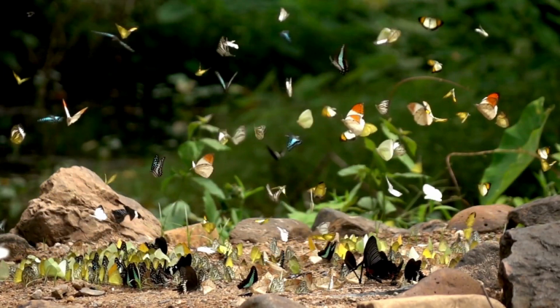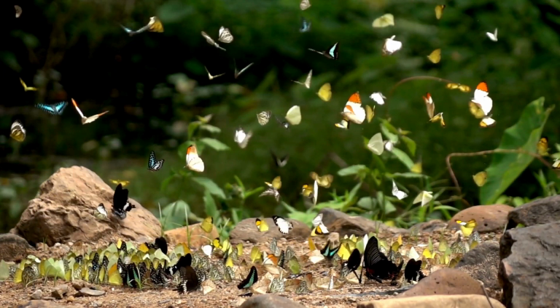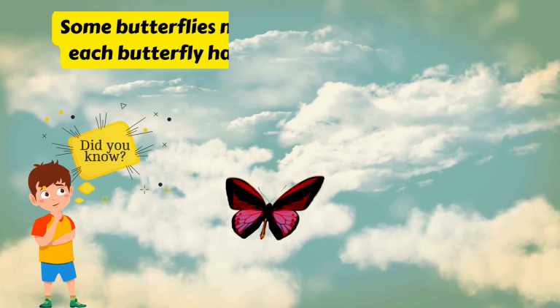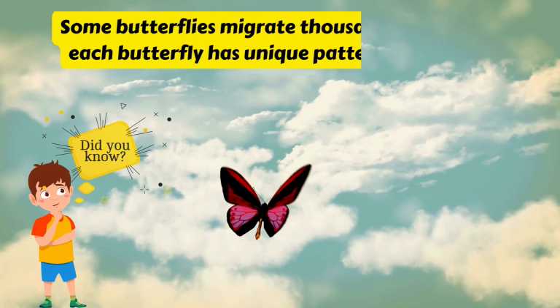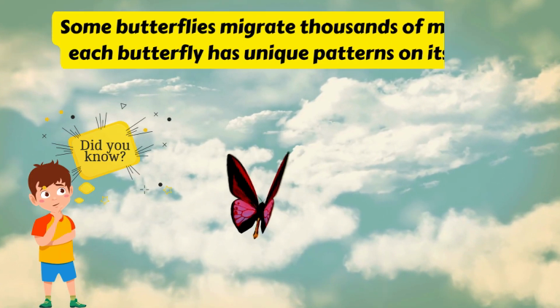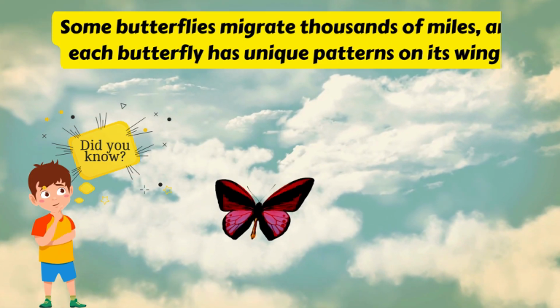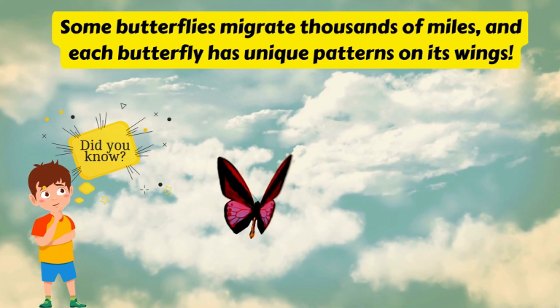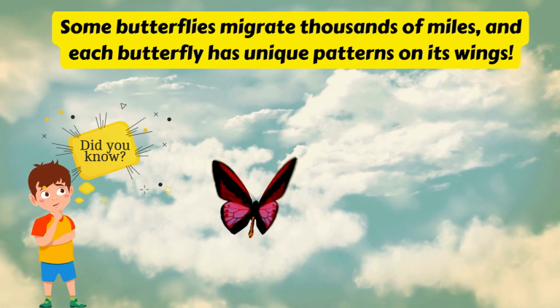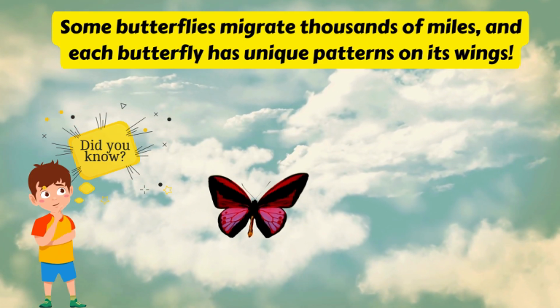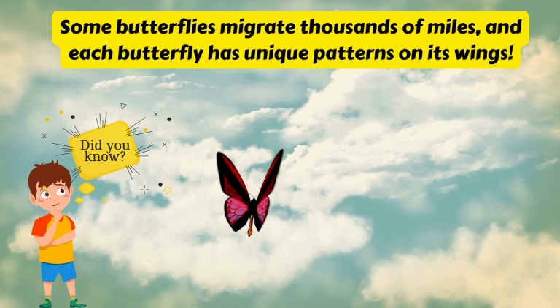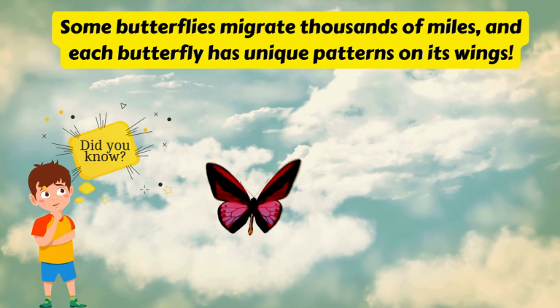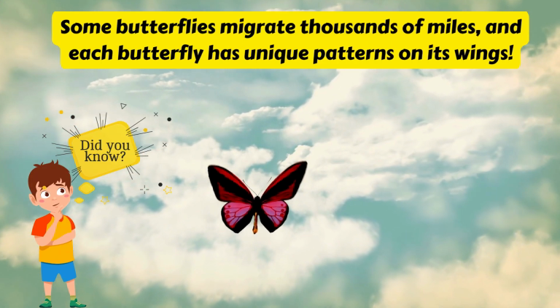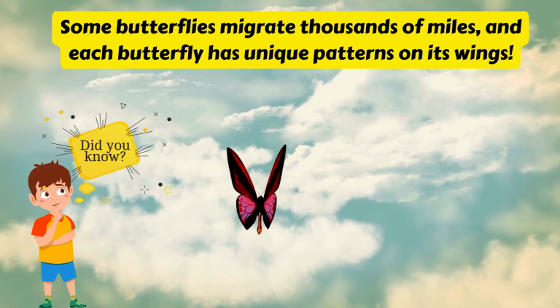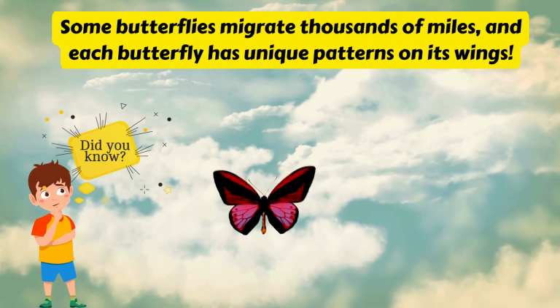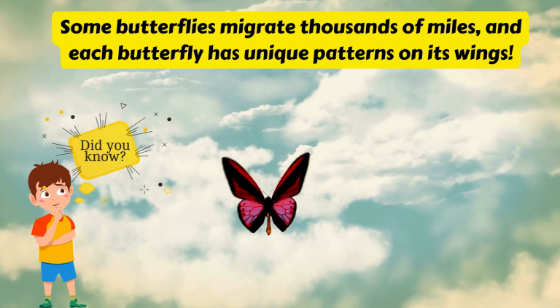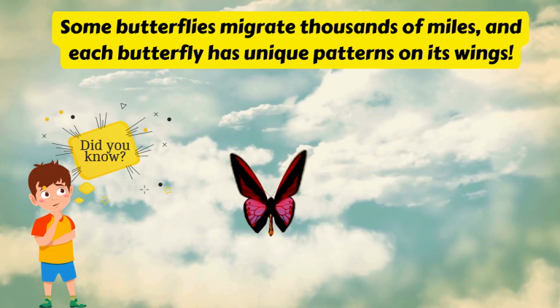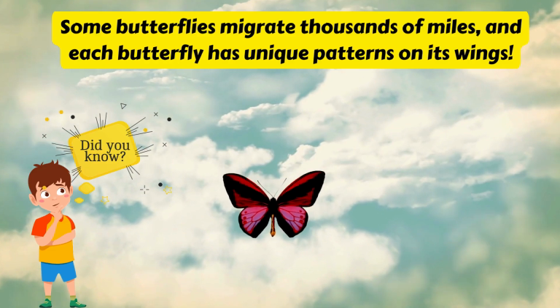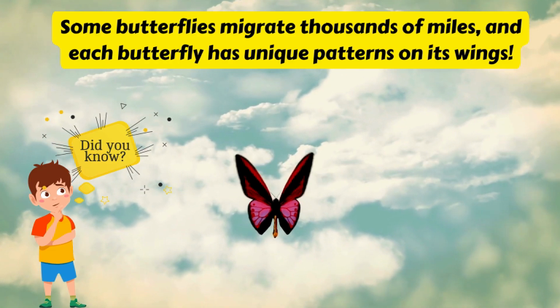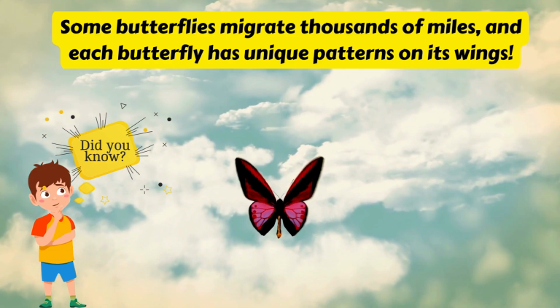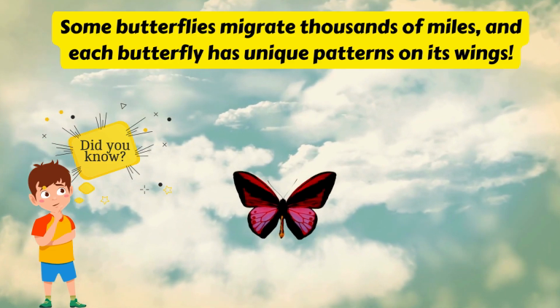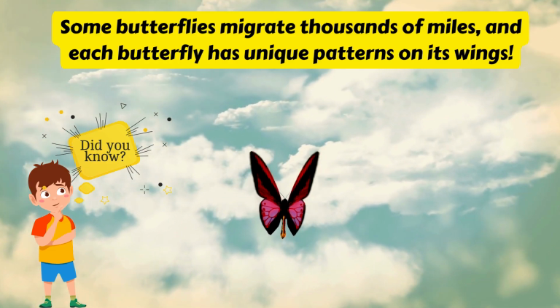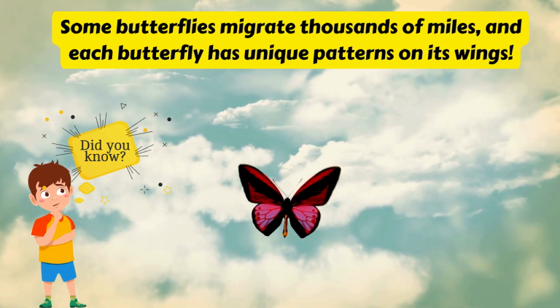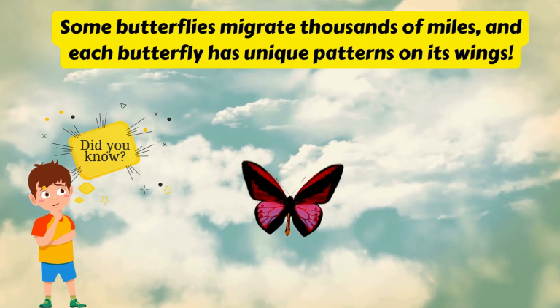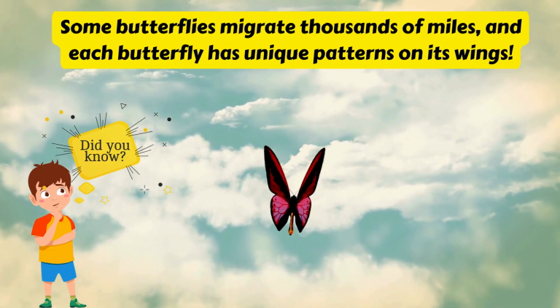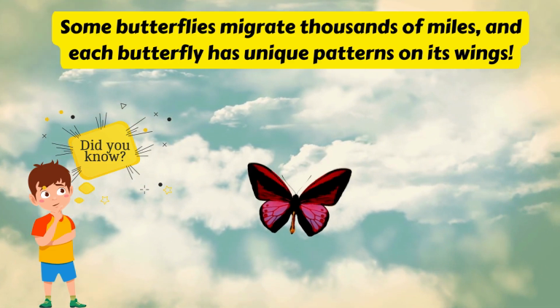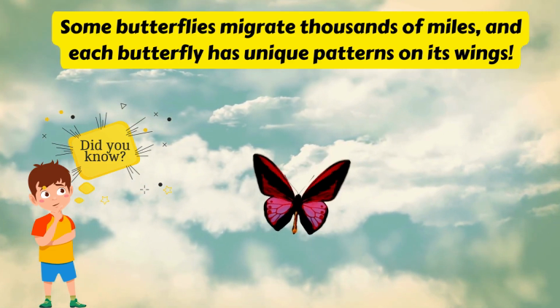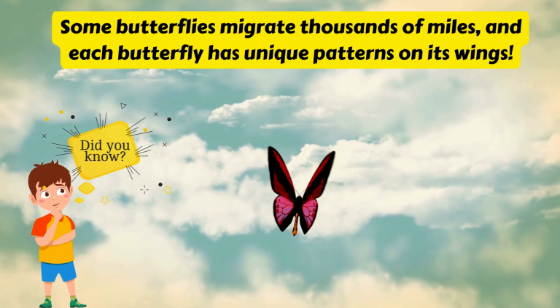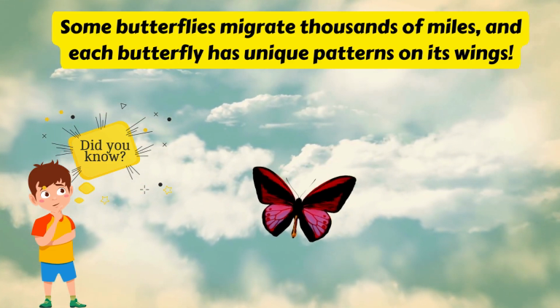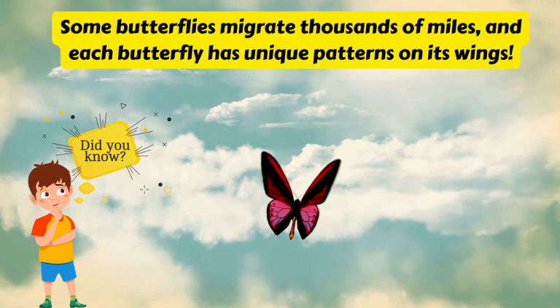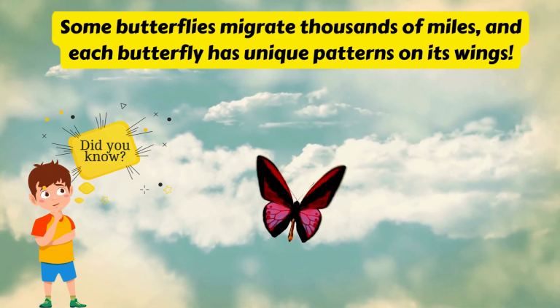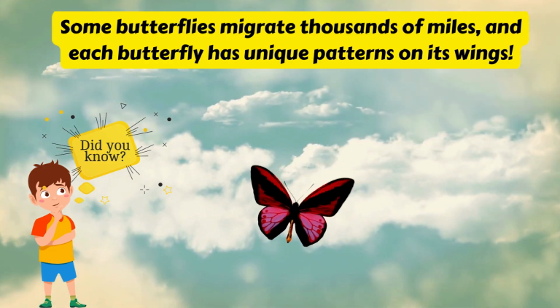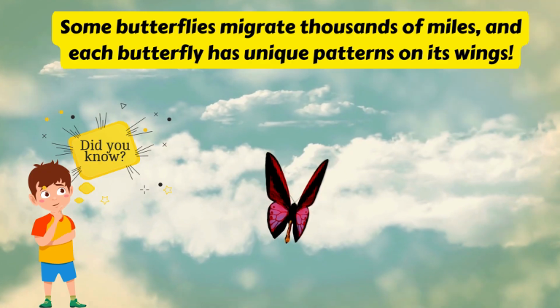Did you know? Some butterflies migrate thousands of miles, and each butterfly has unique patterns on its wings.